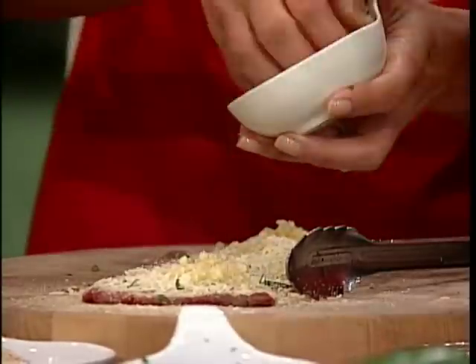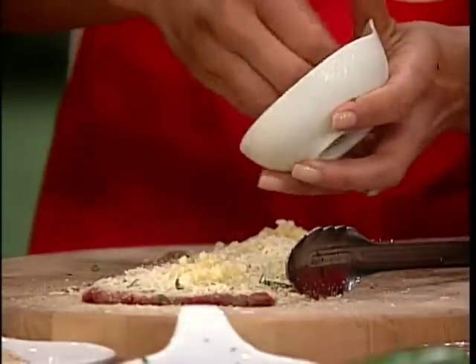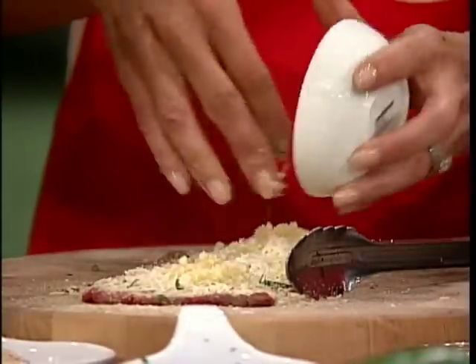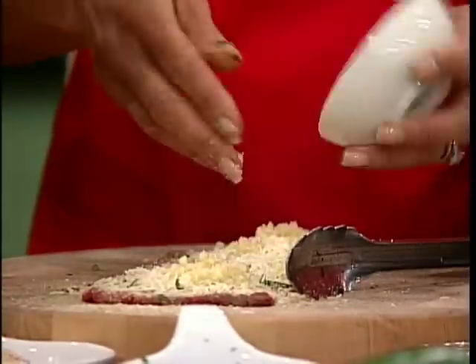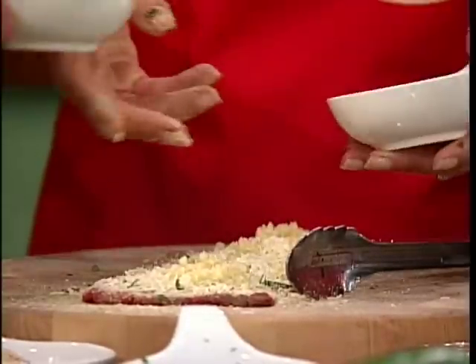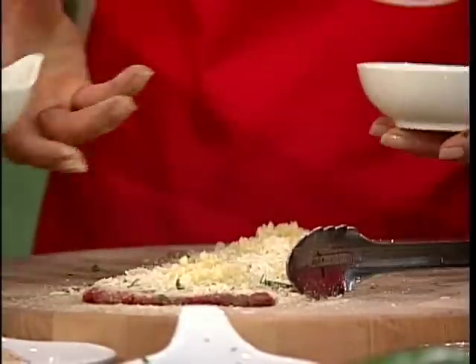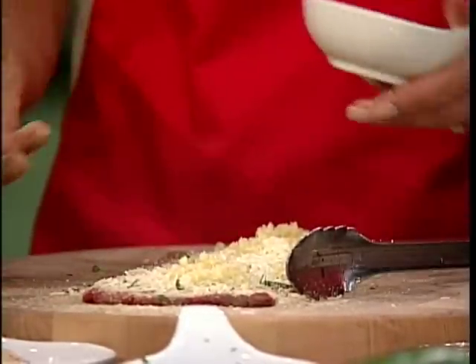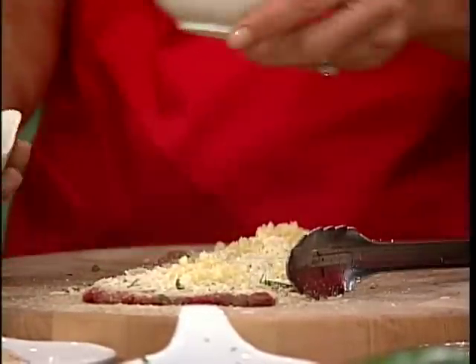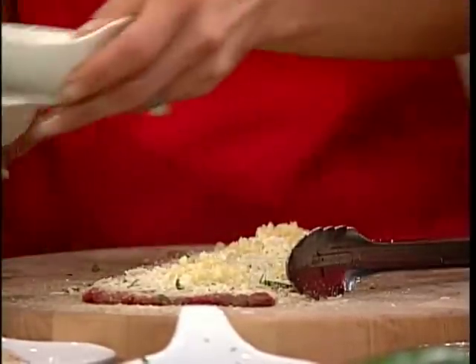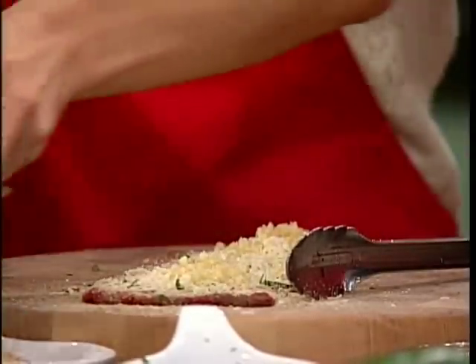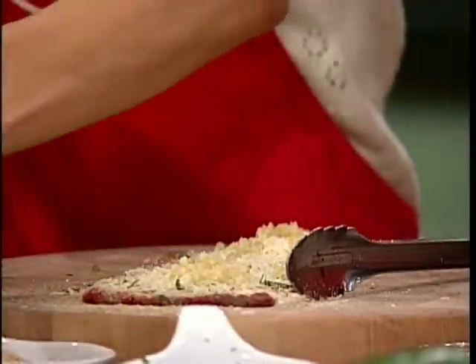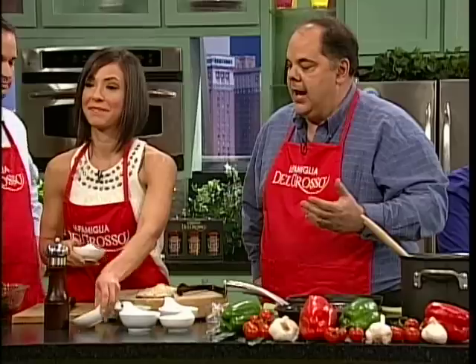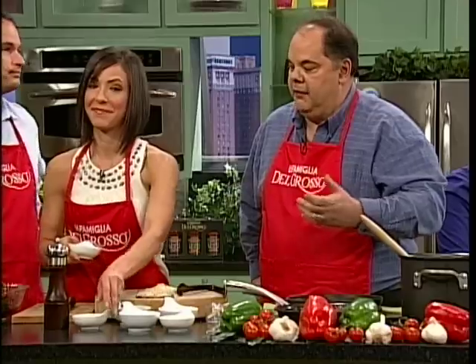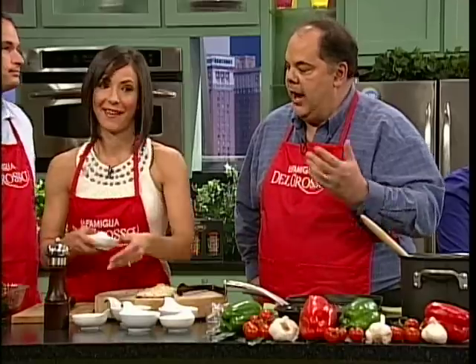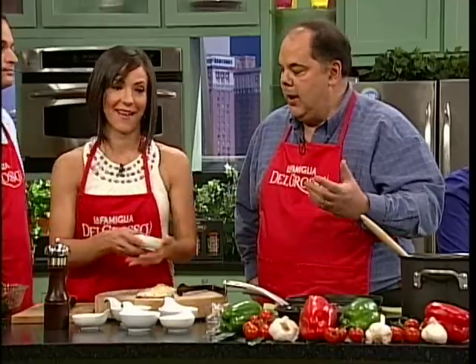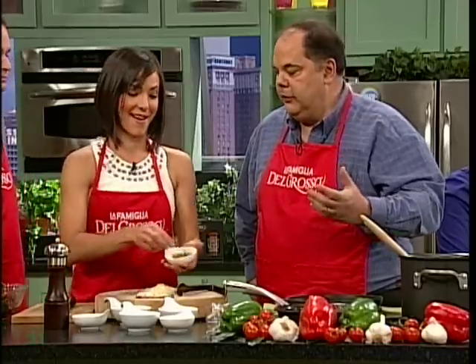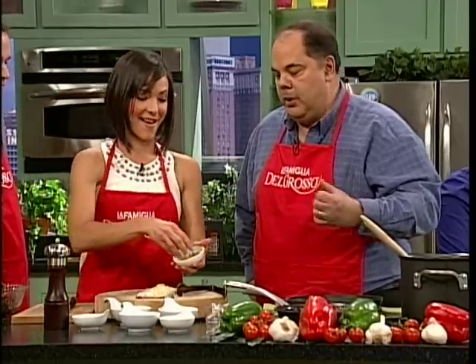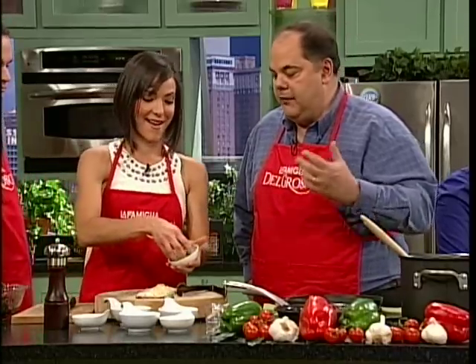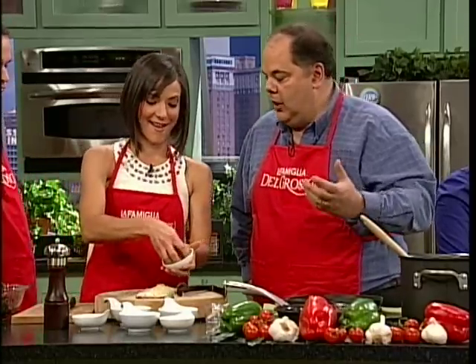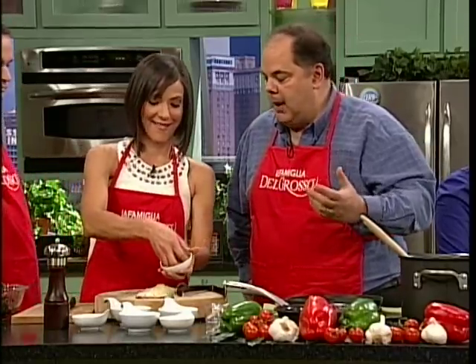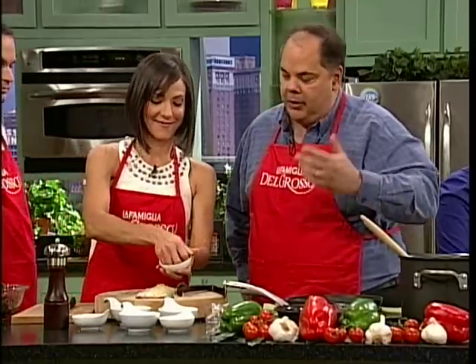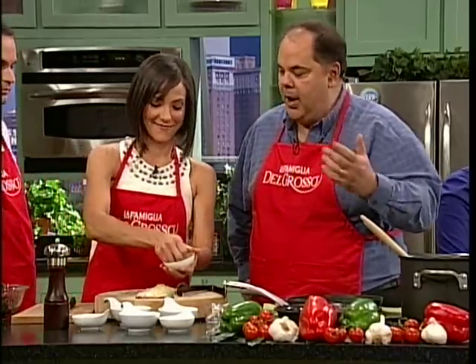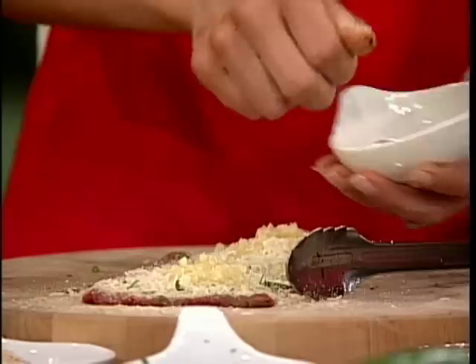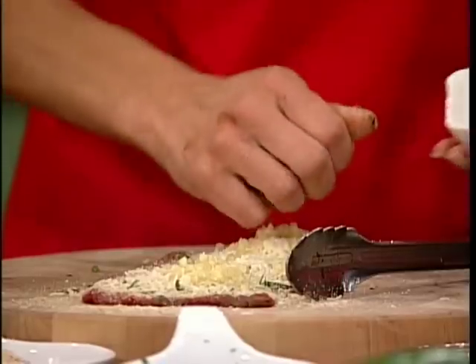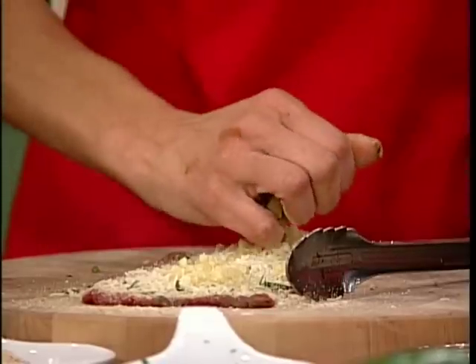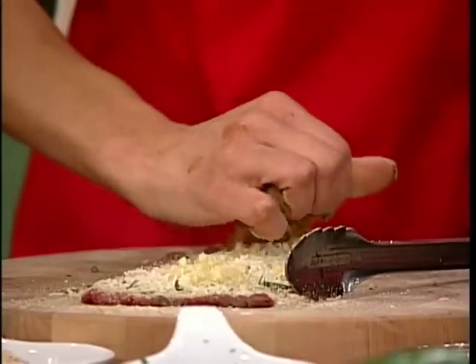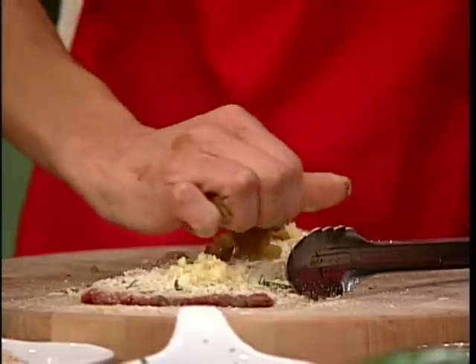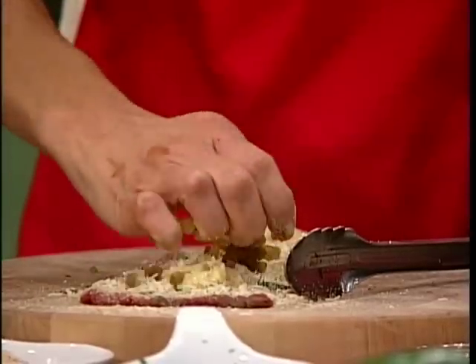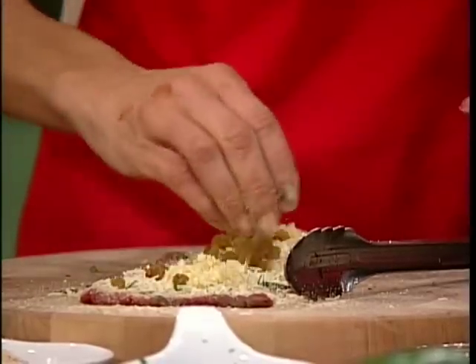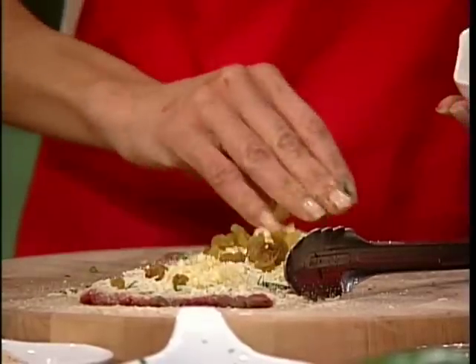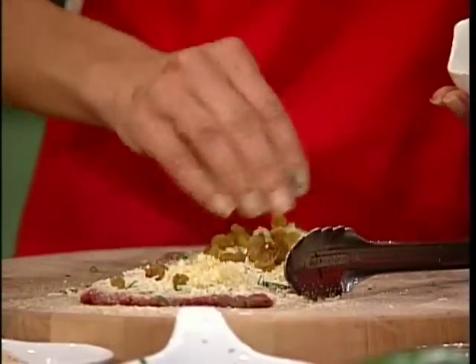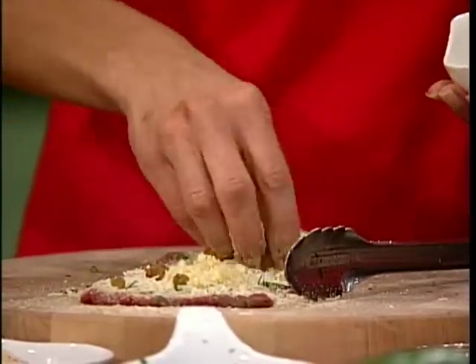The raisins would be optional — if you like raisins, put them in. If you don't, skip them.